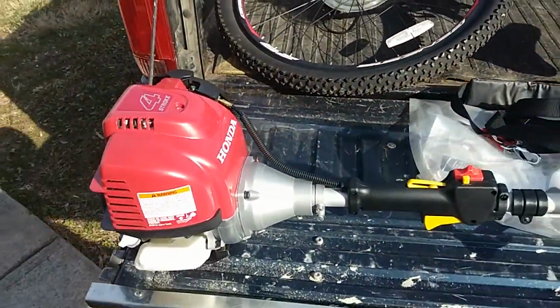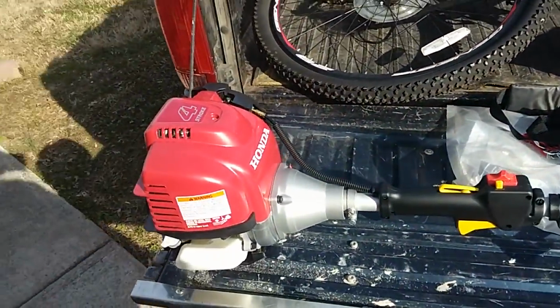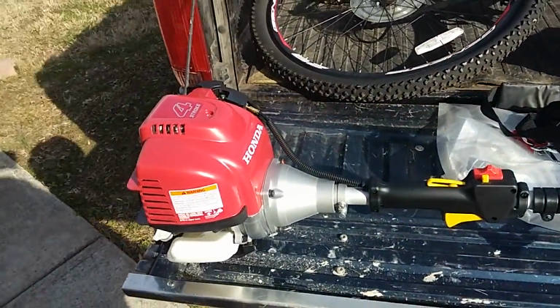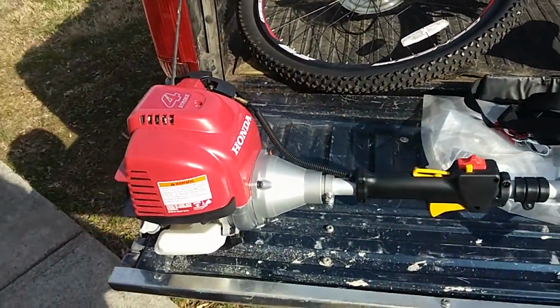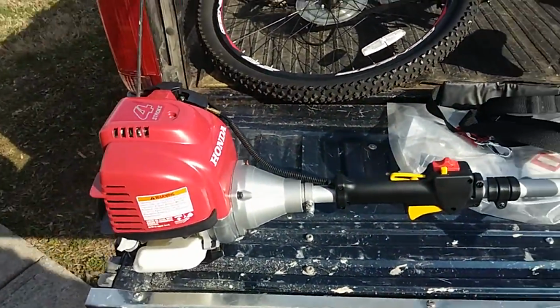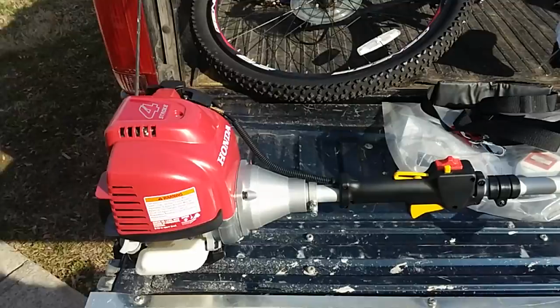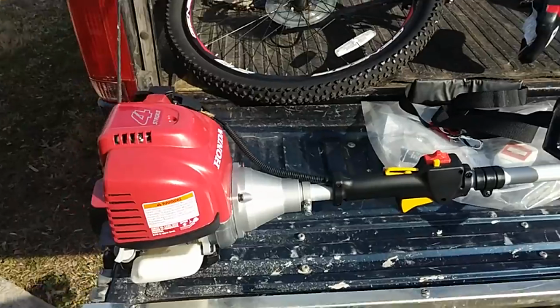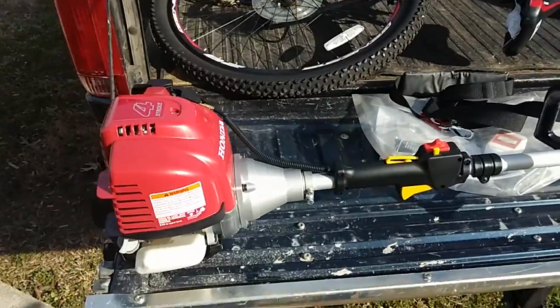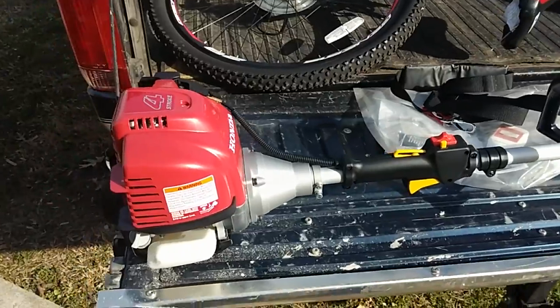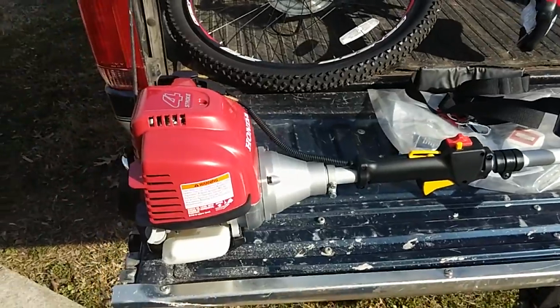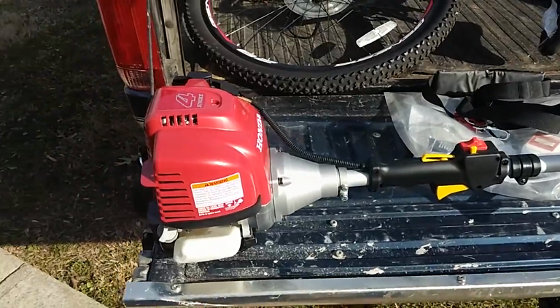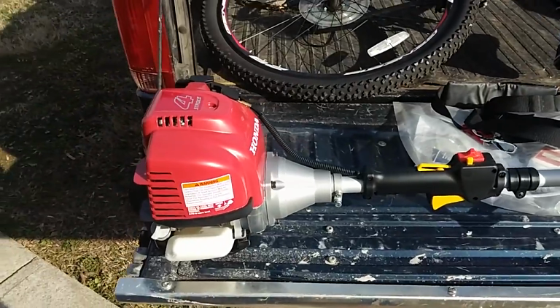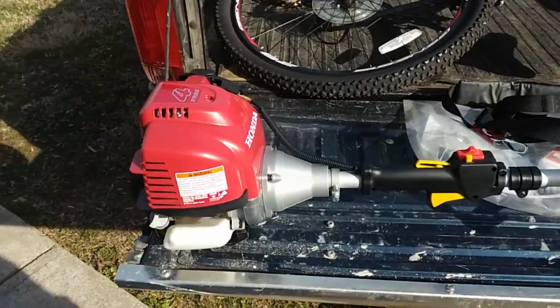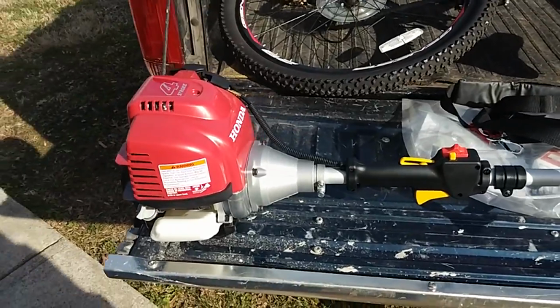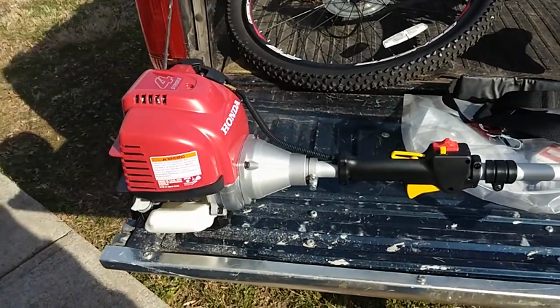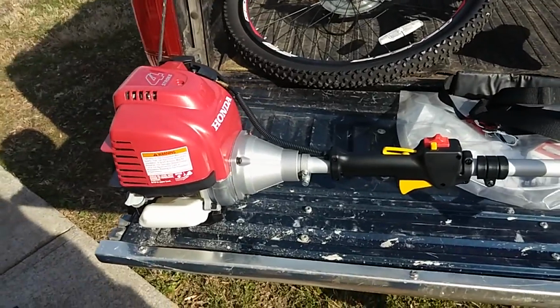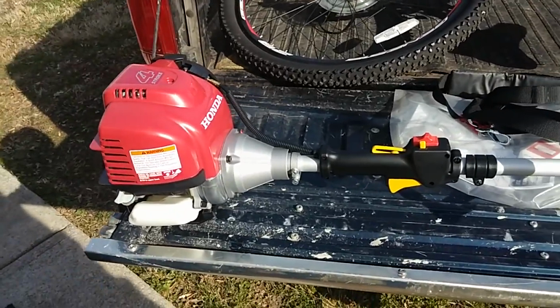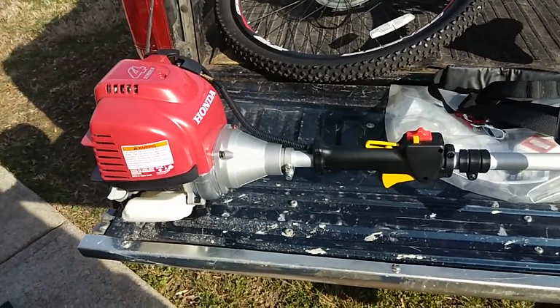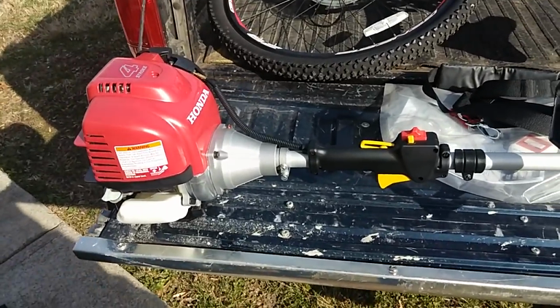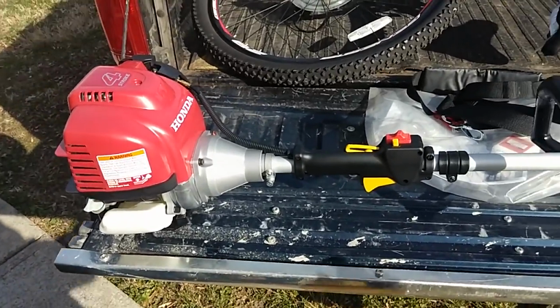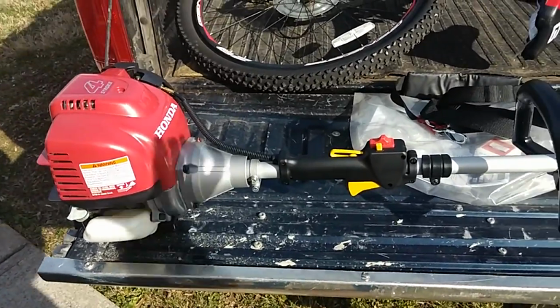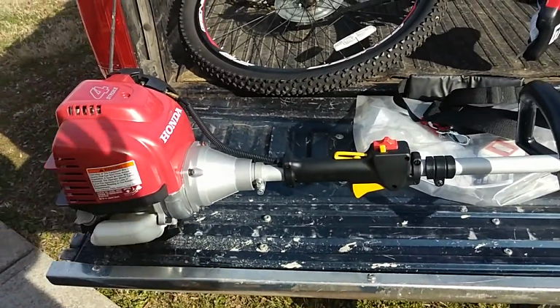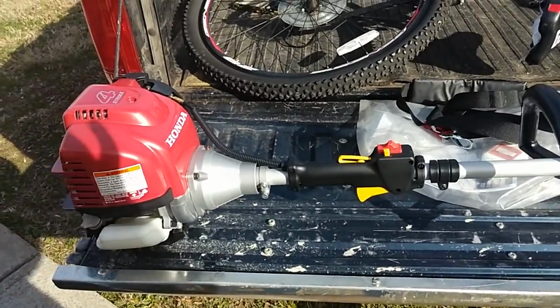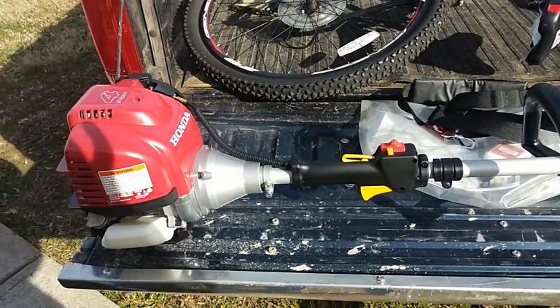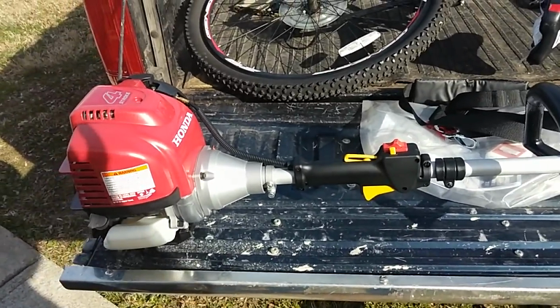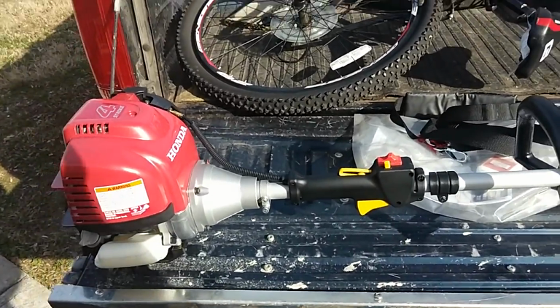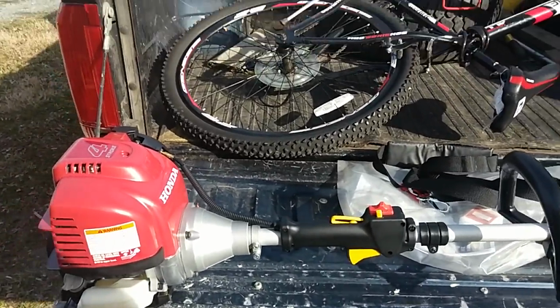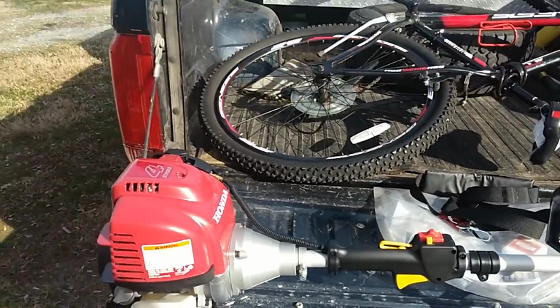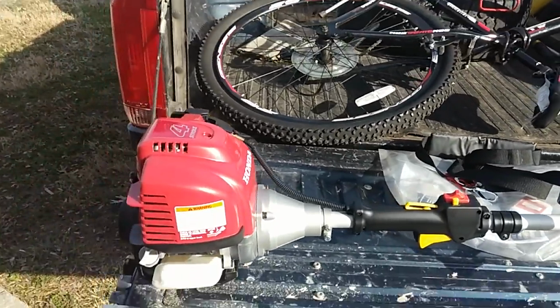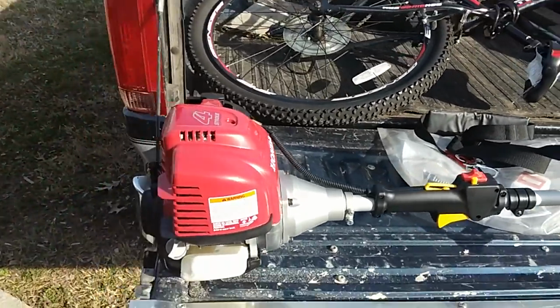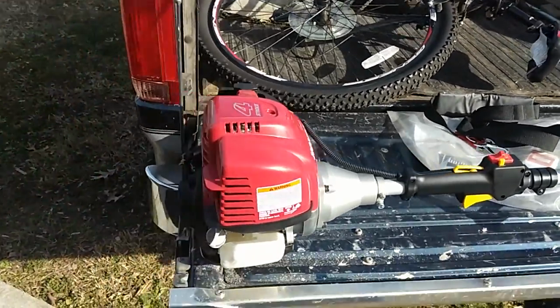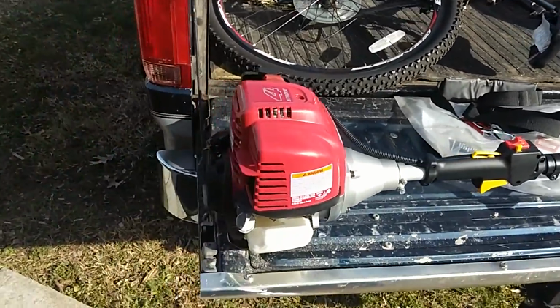This thing is a monster. It hasn't been started yet. Just put oil in it and I primed it. Let's get to starting it.